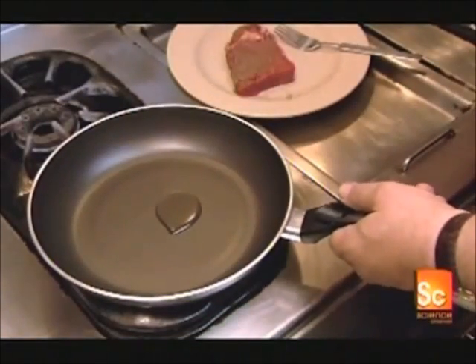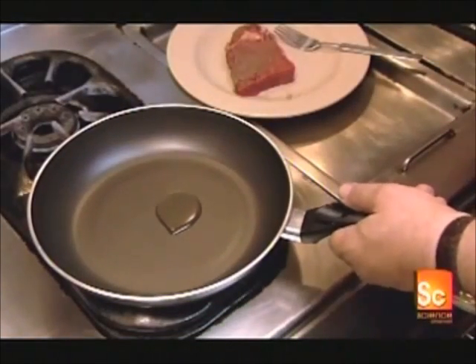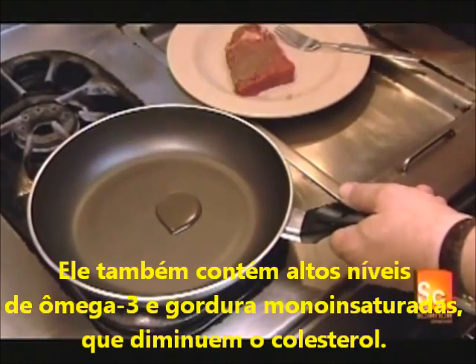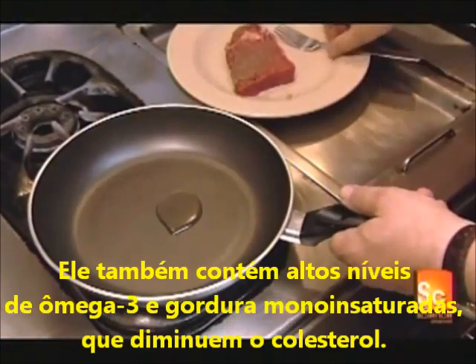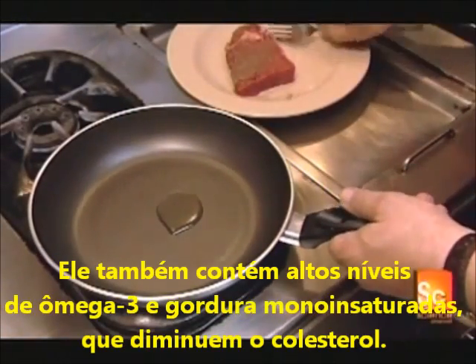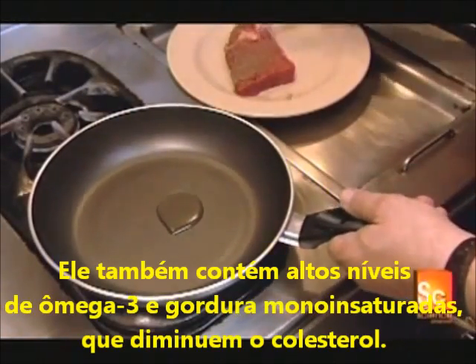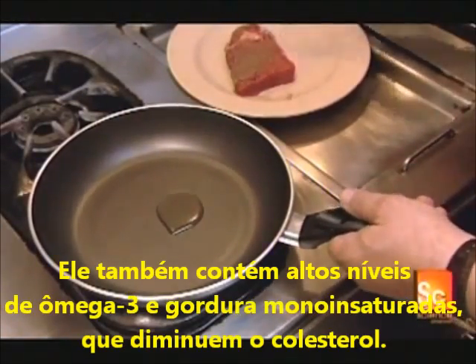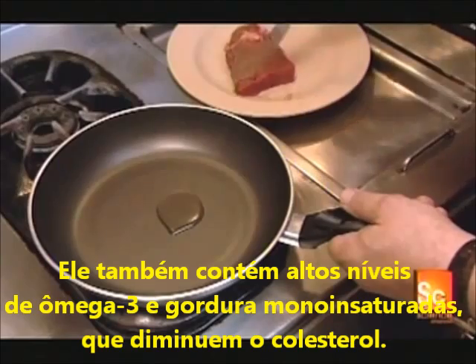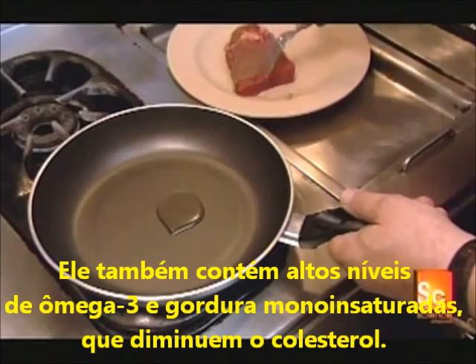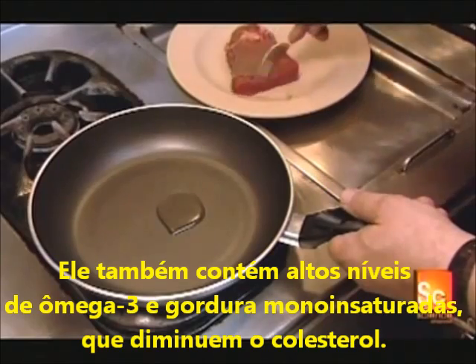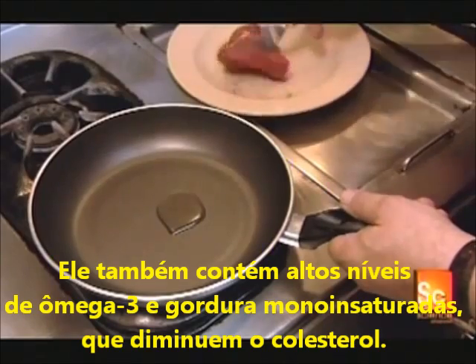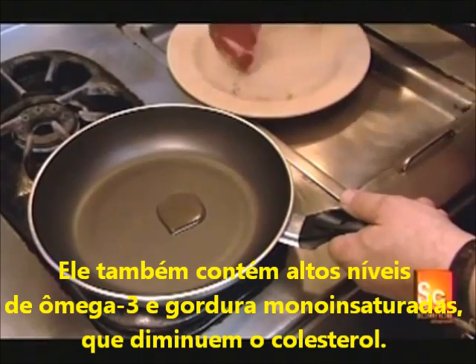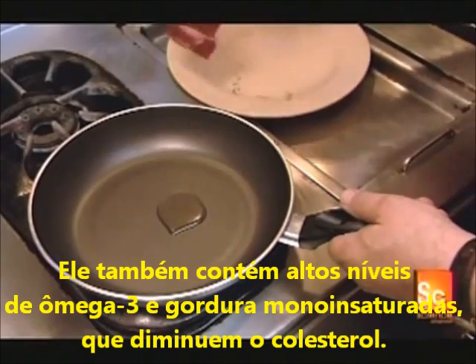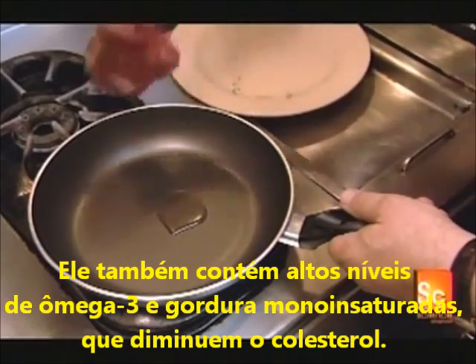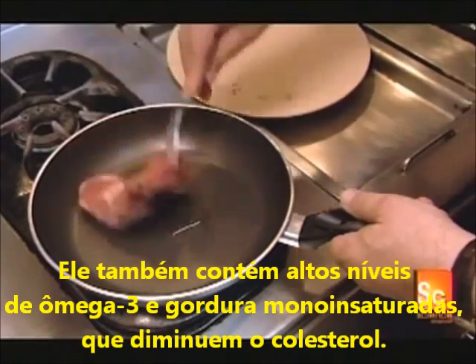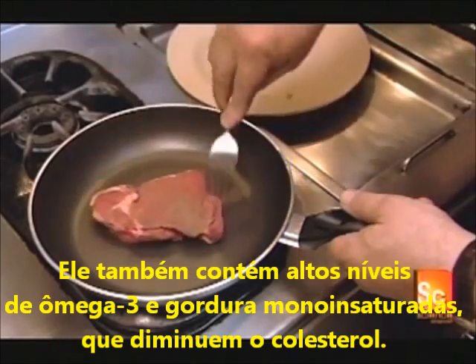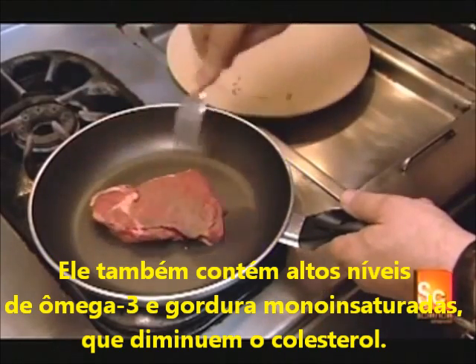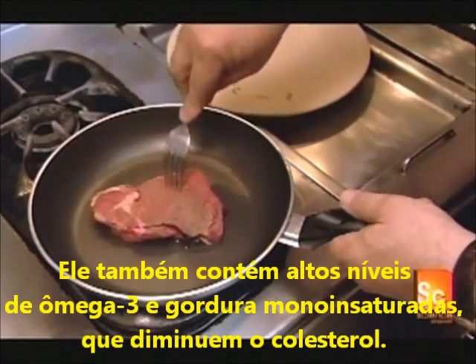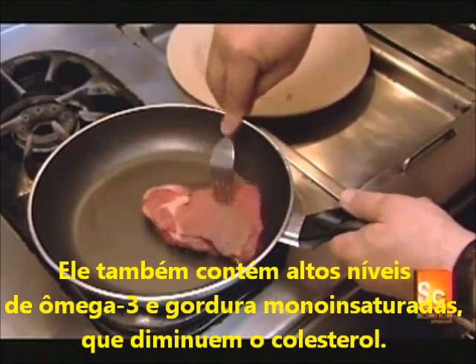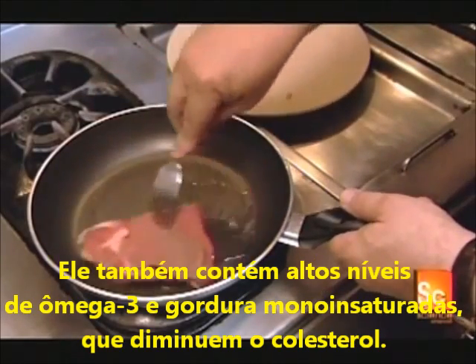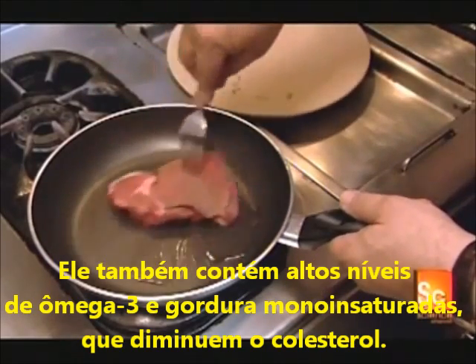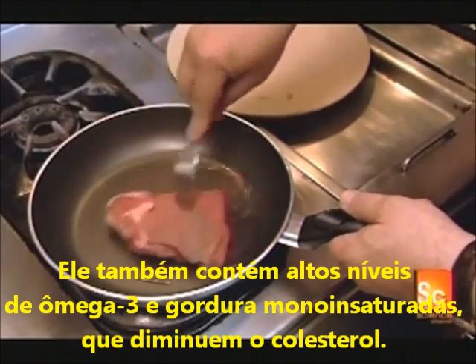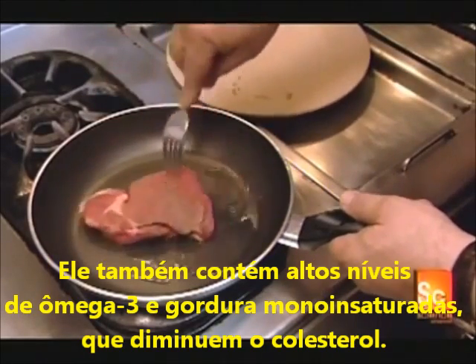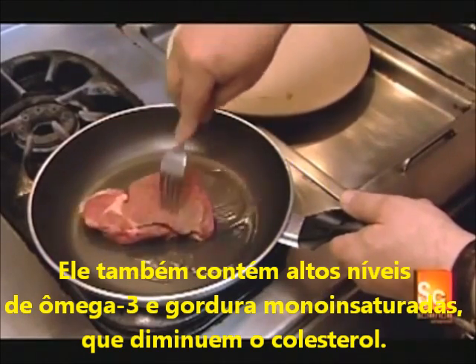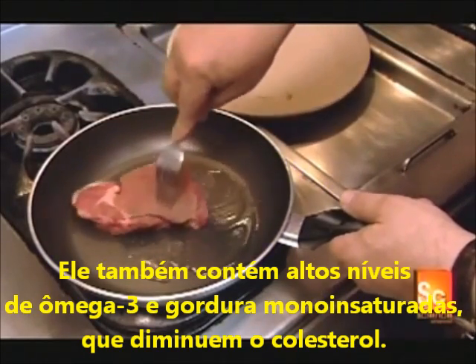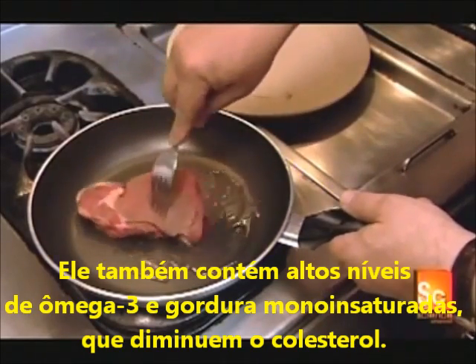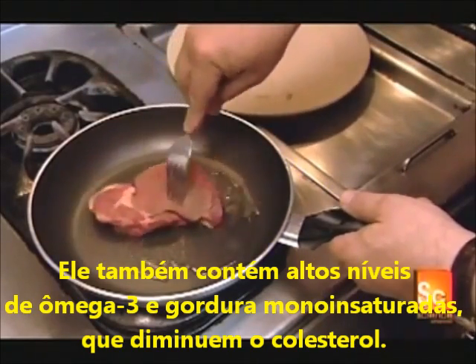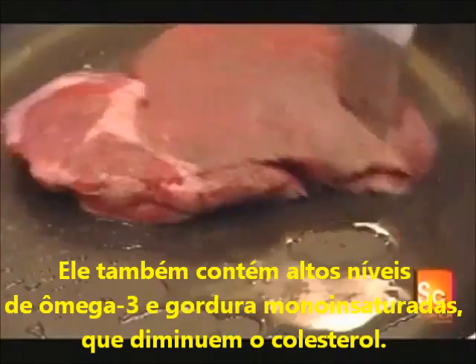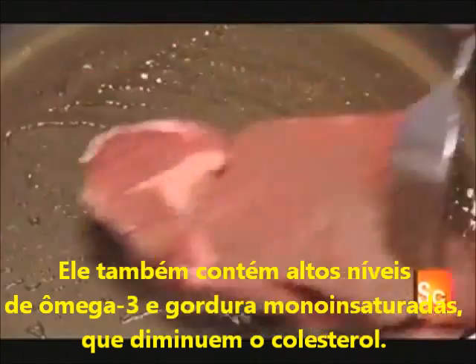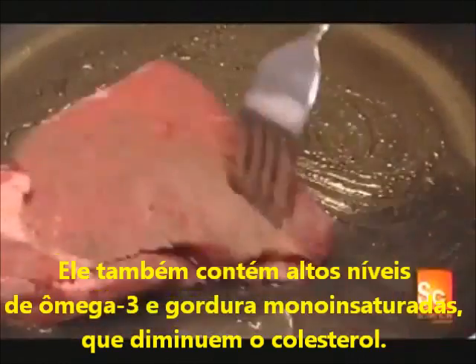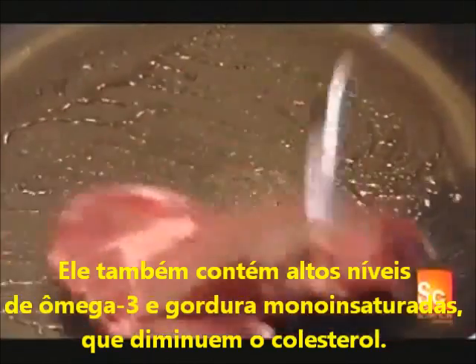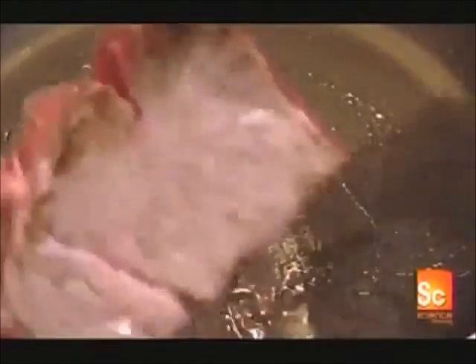It also contains more healthy omega-3 fatty acids and is high in monounsaturated fat, which lowers cholesterol.